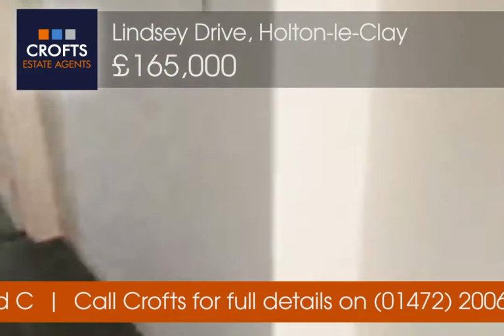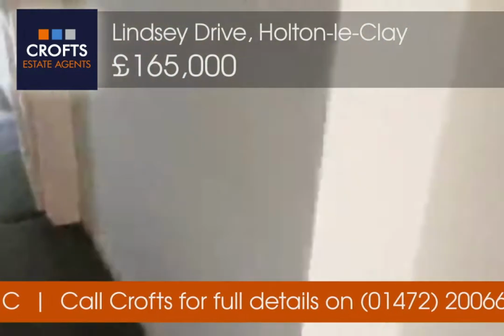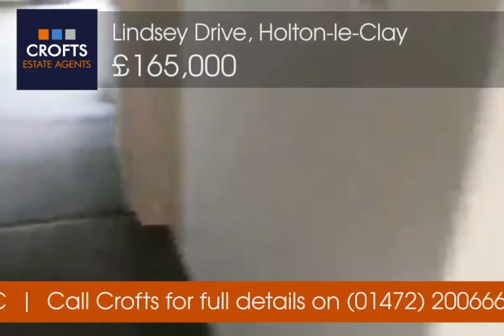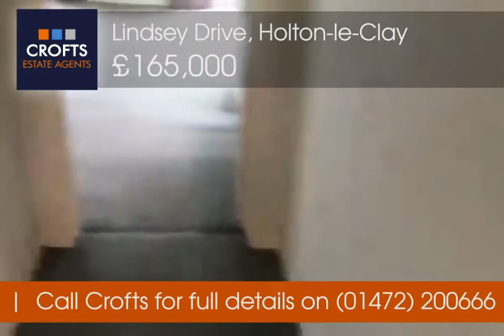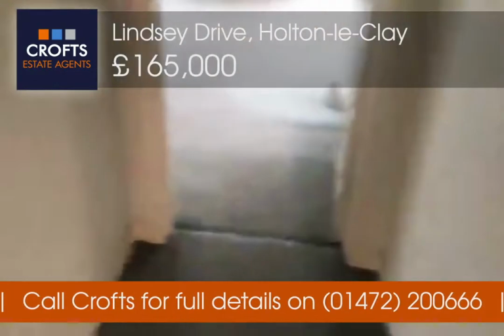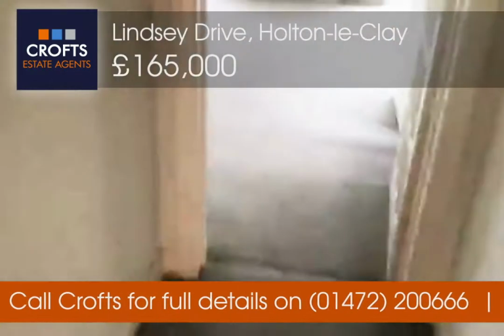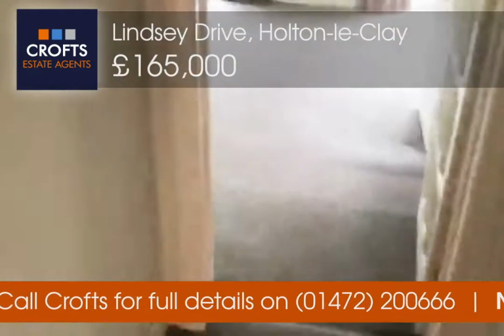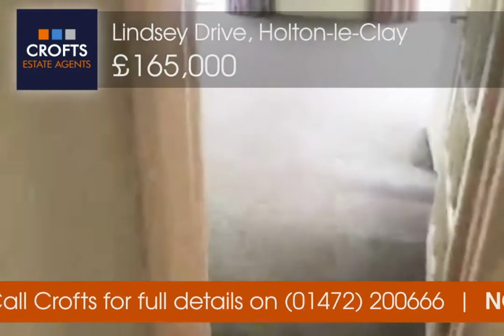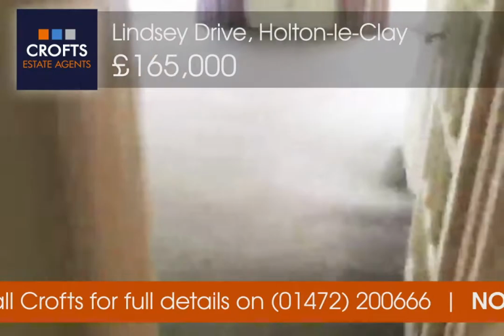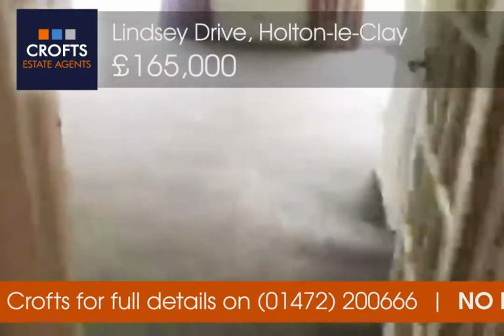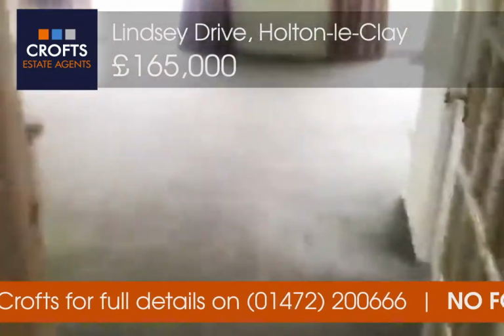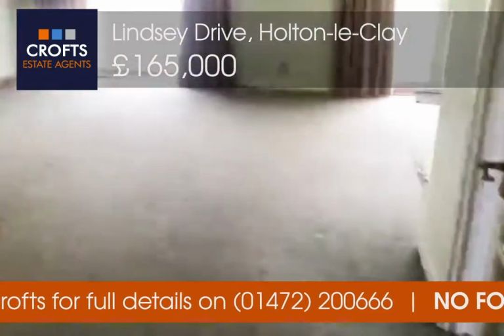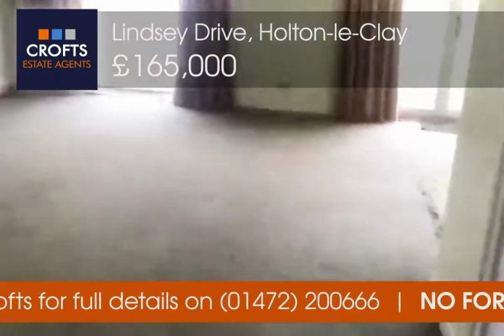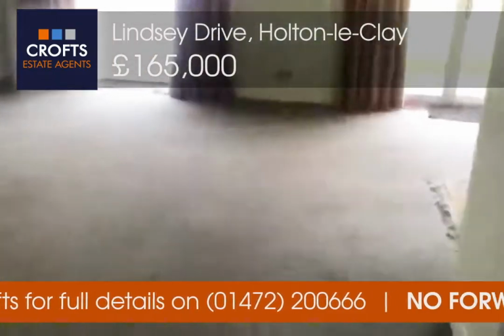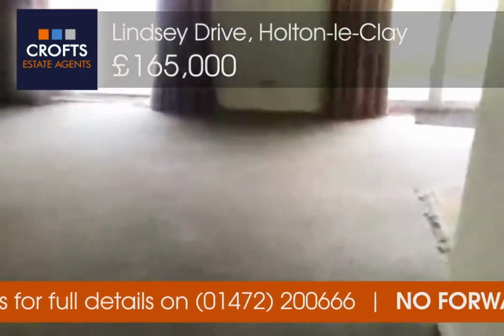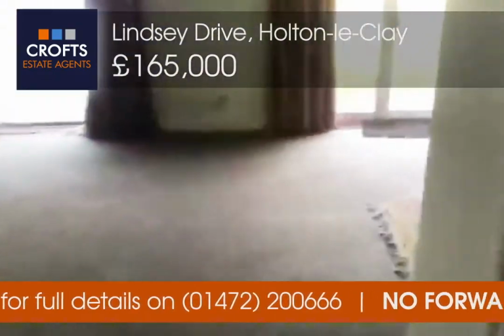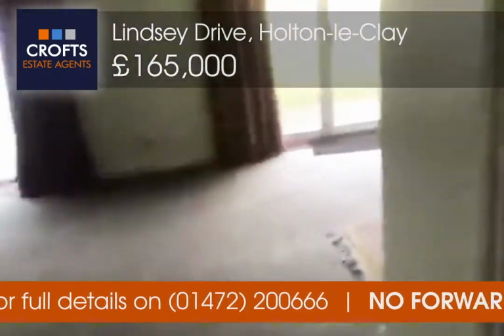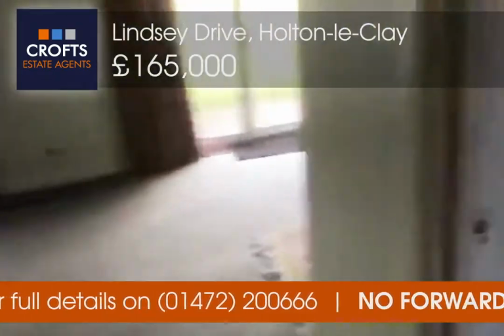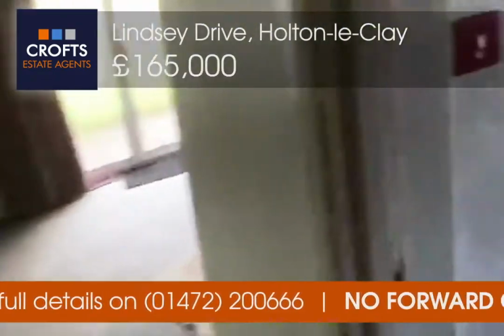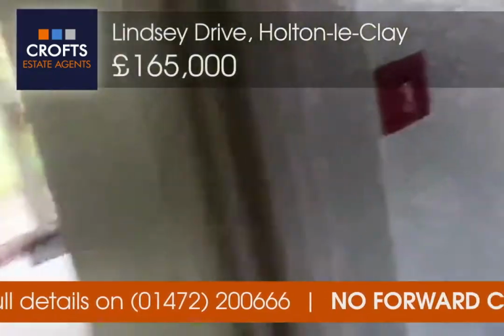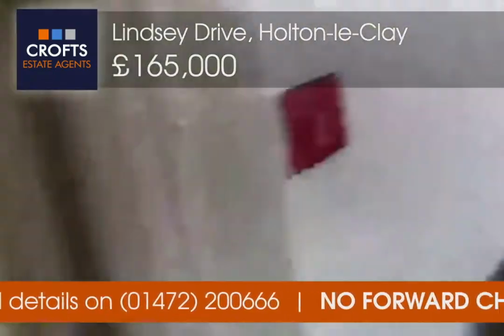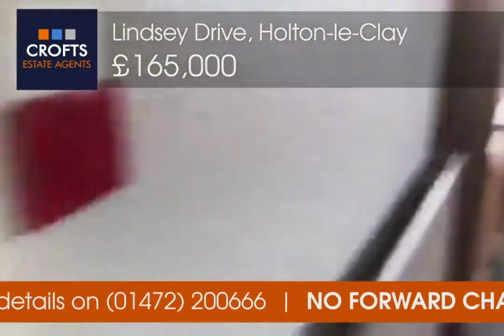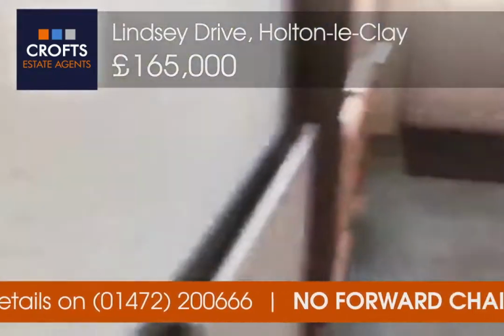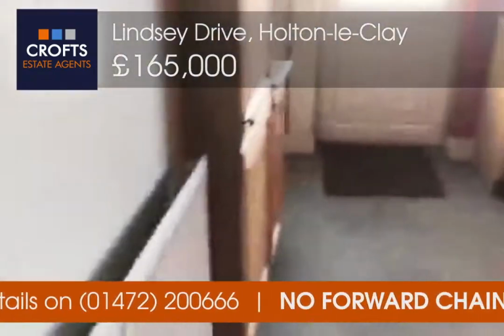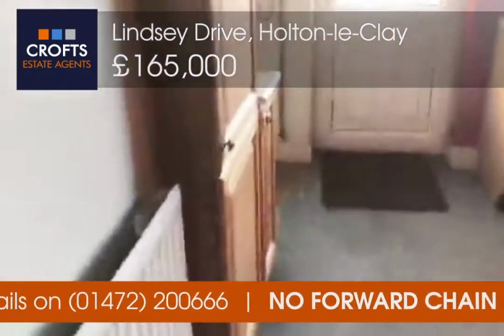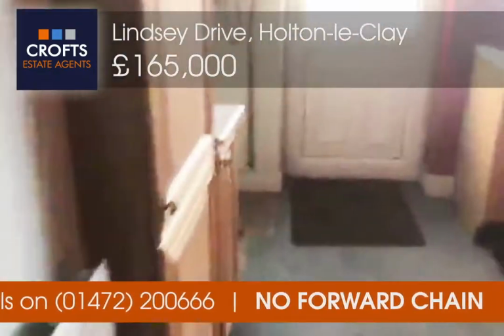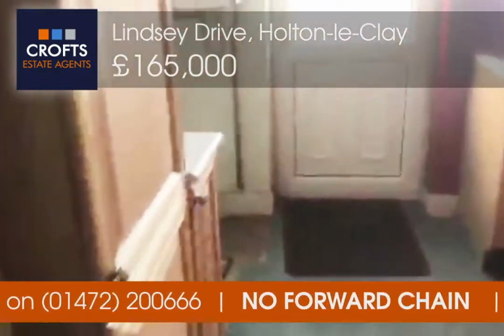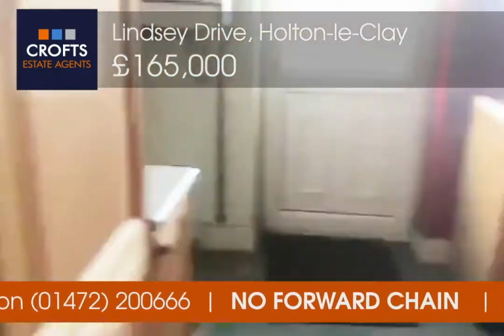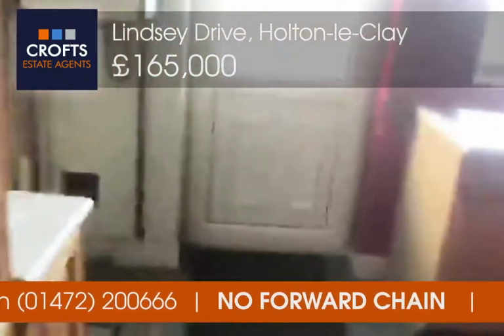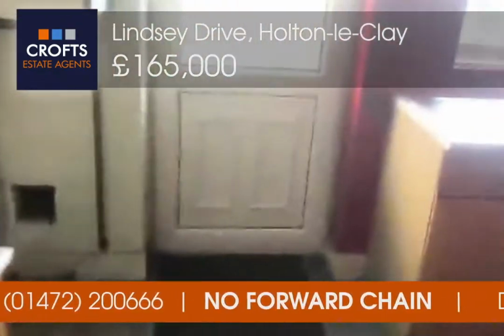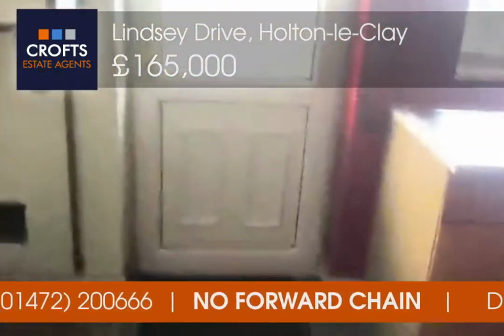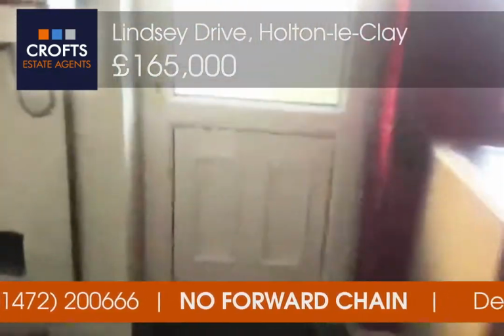Going out to the garden — it's a really good sized garden on this one.